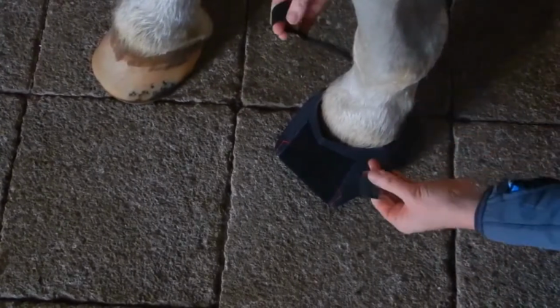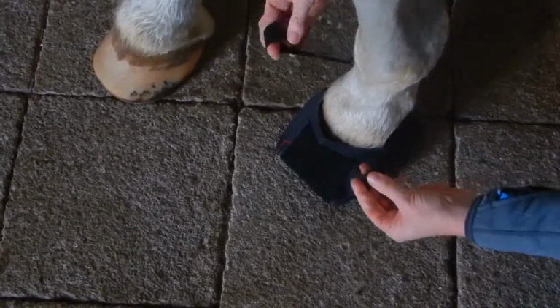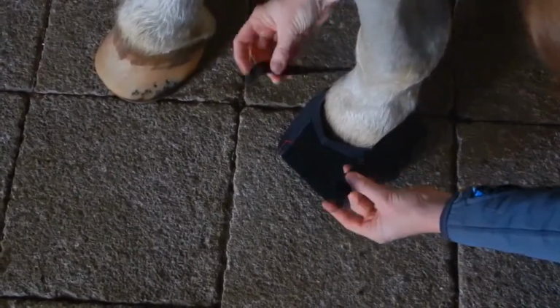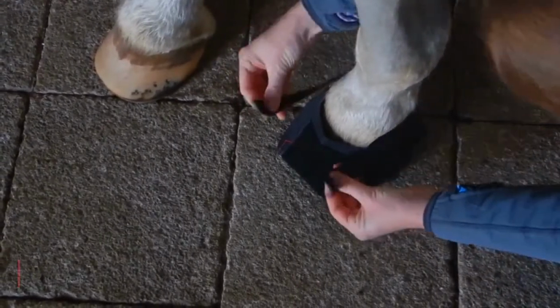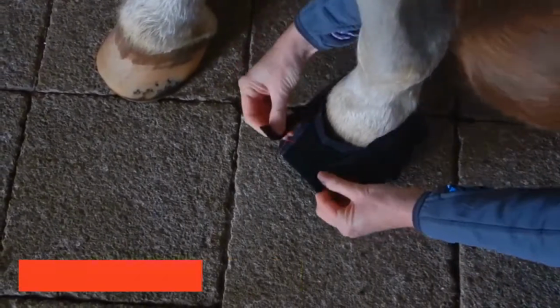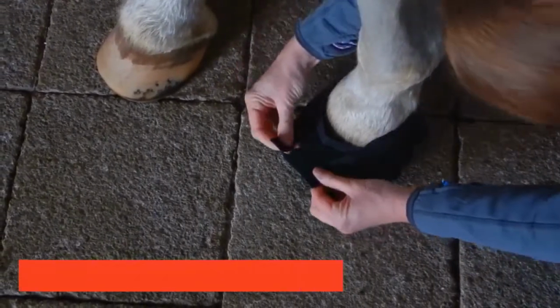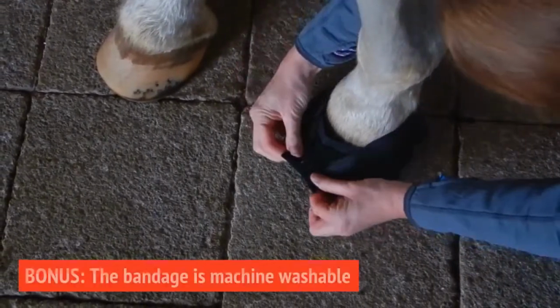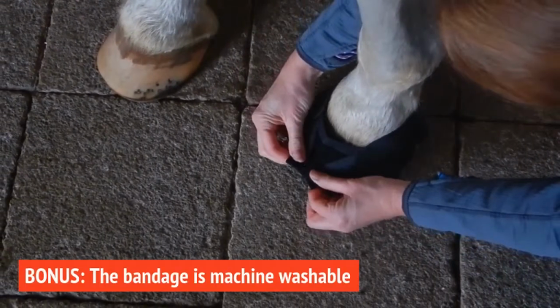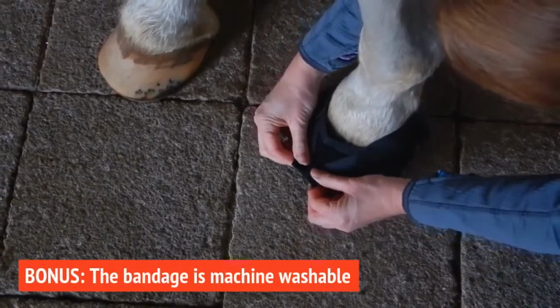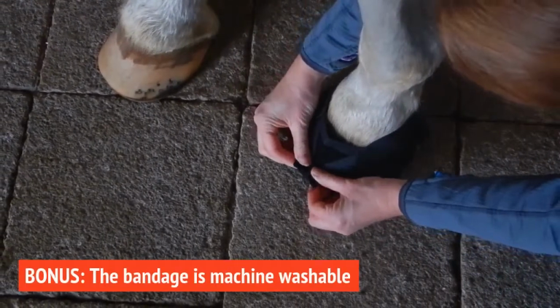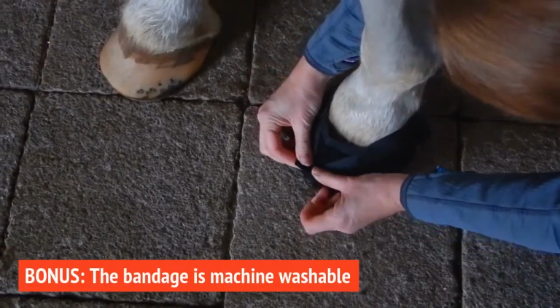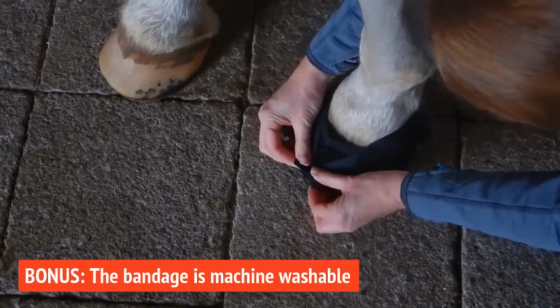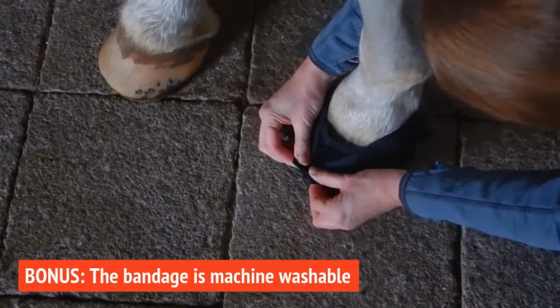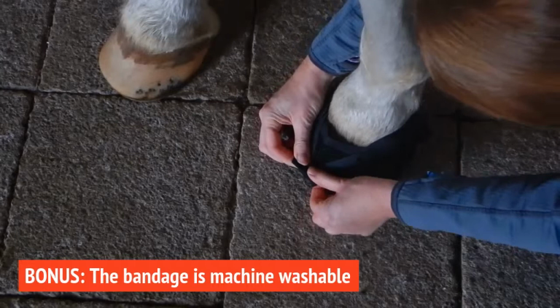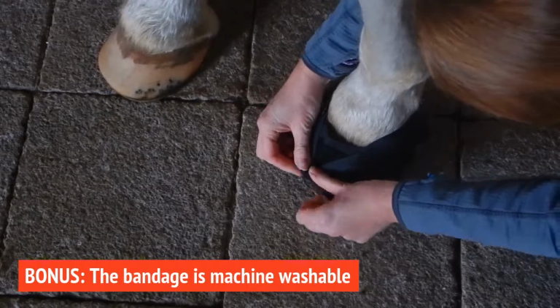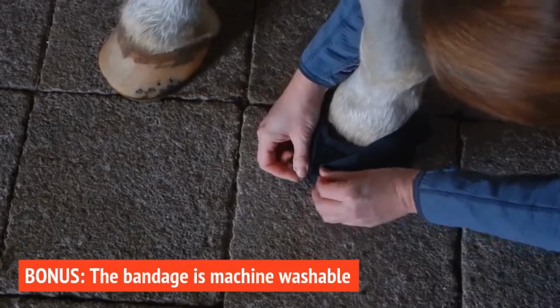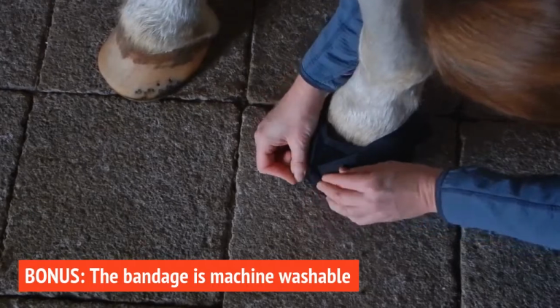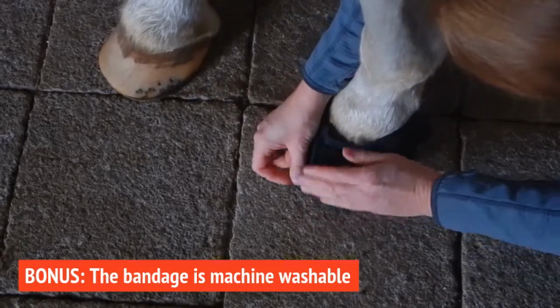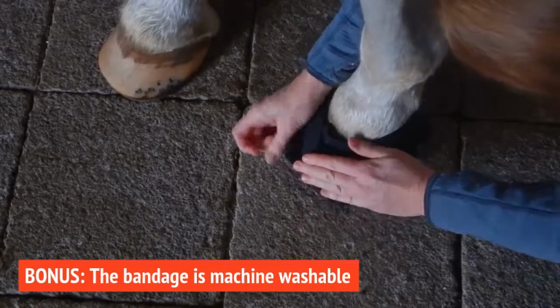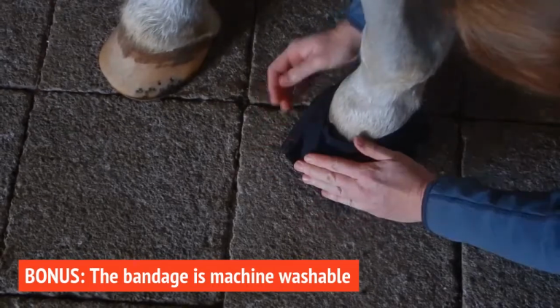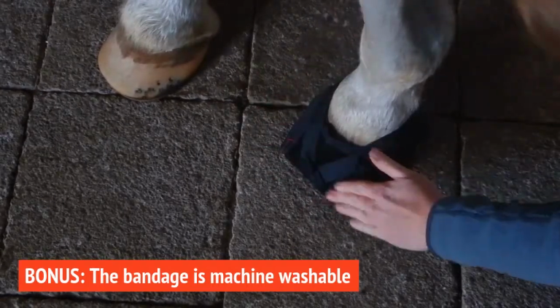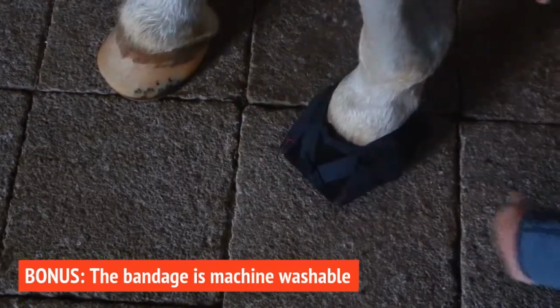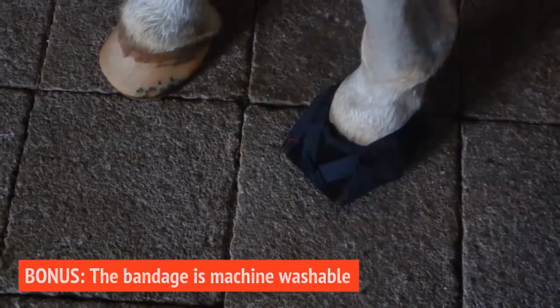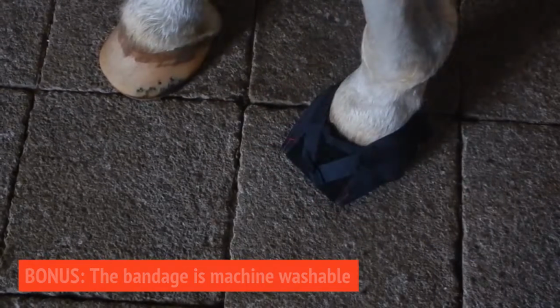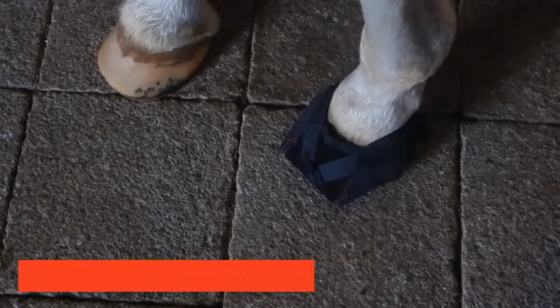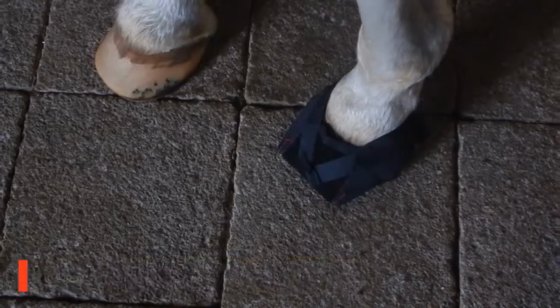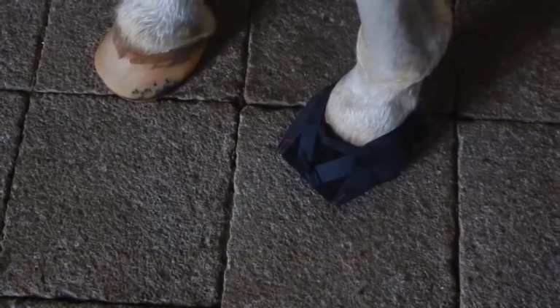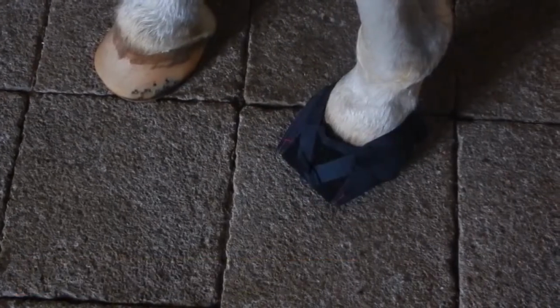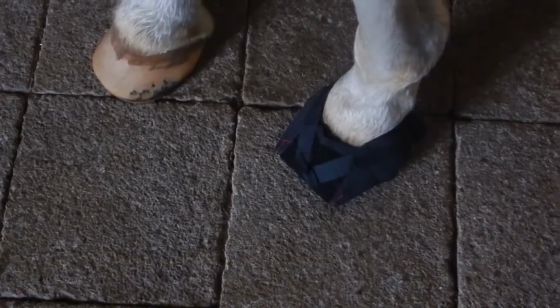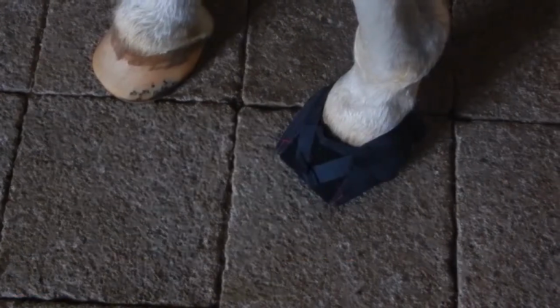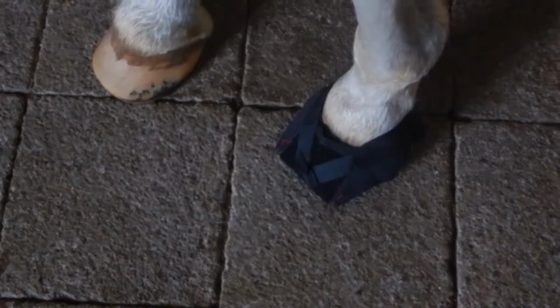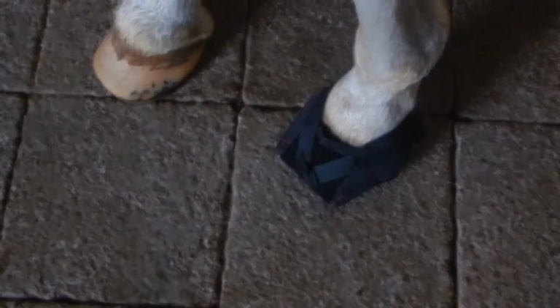The bandages are machine washable and durable enough to use as a backup hoof protection when your horse has lost a shoe.